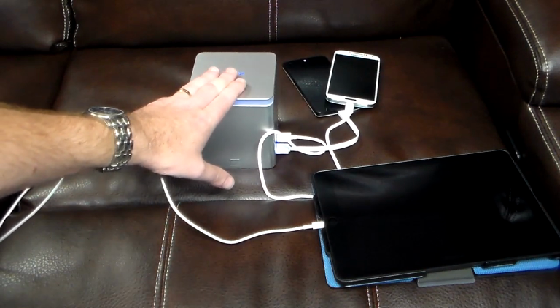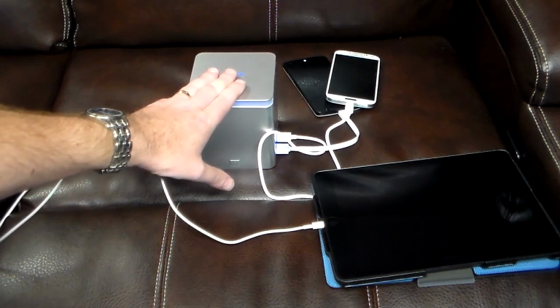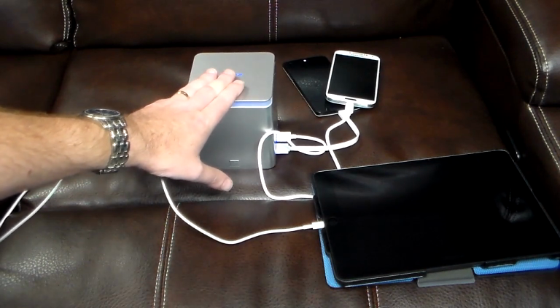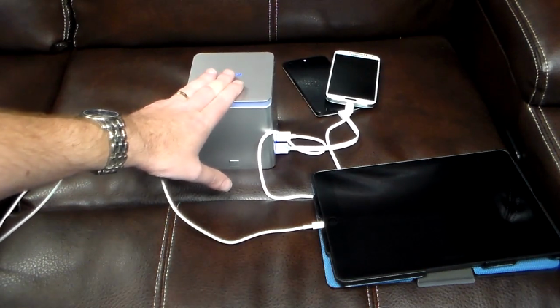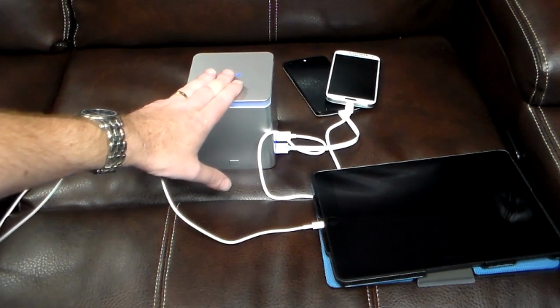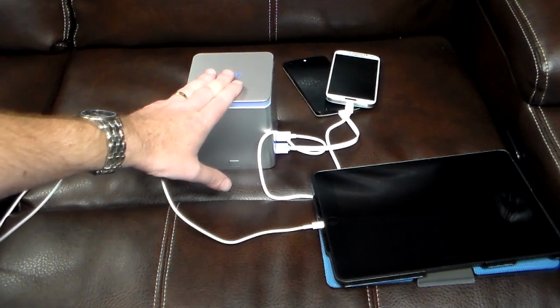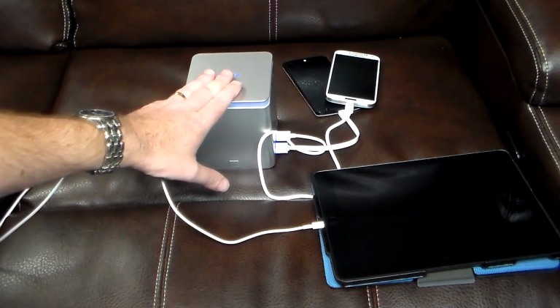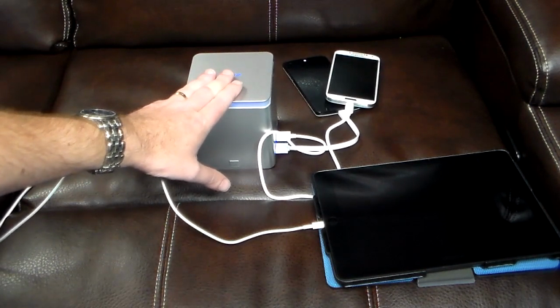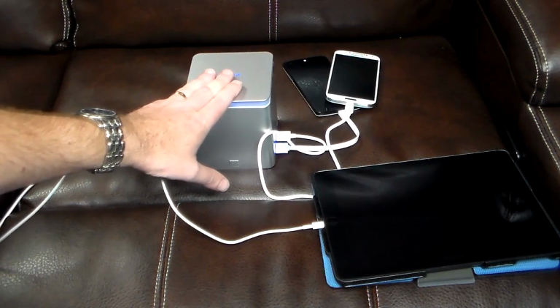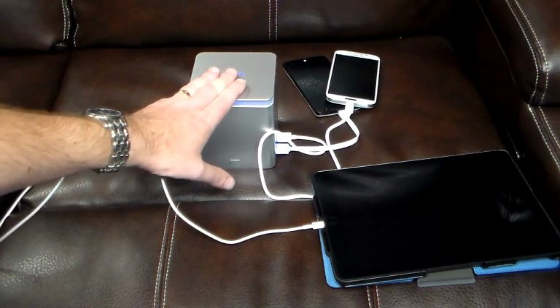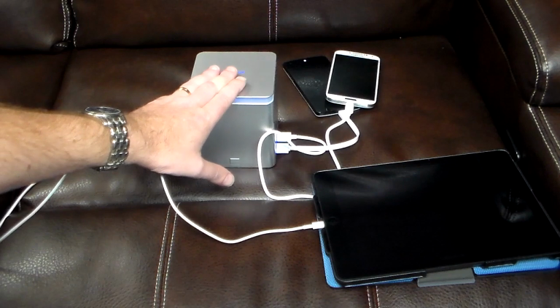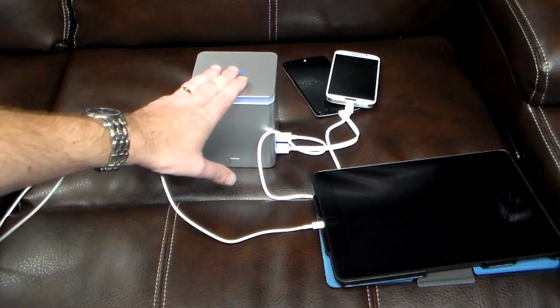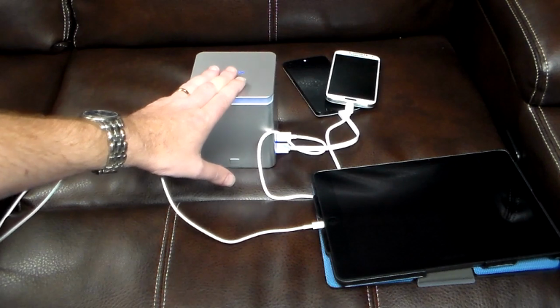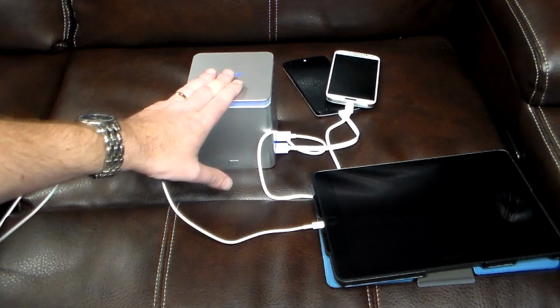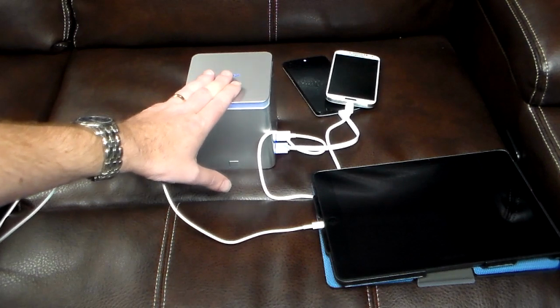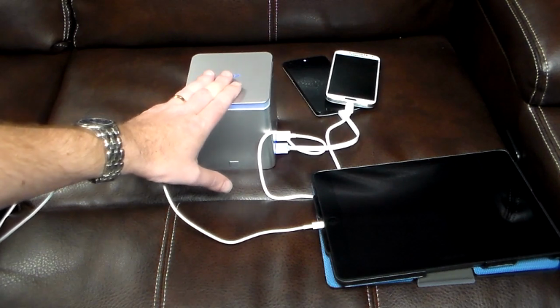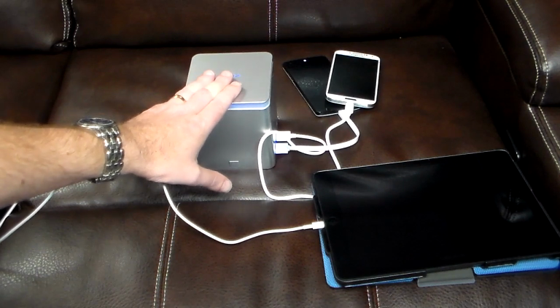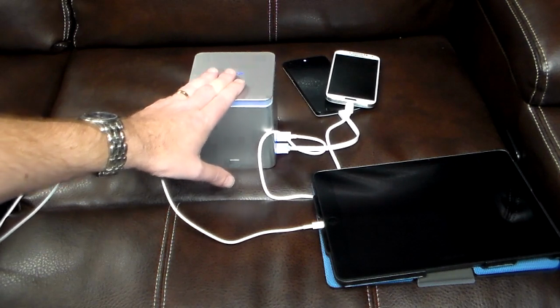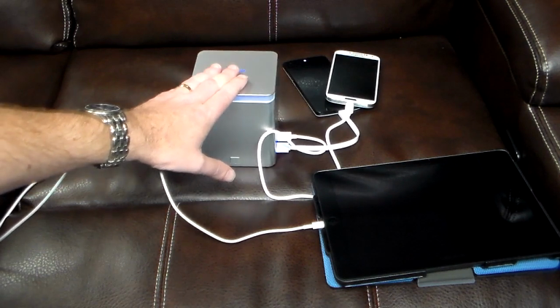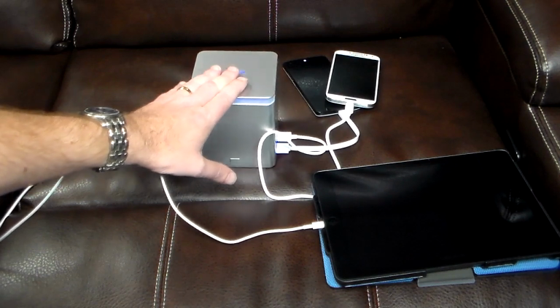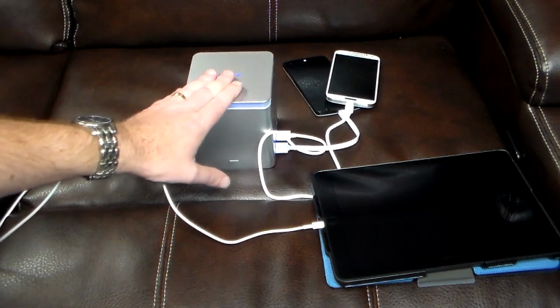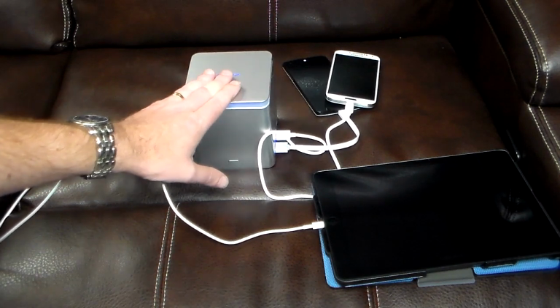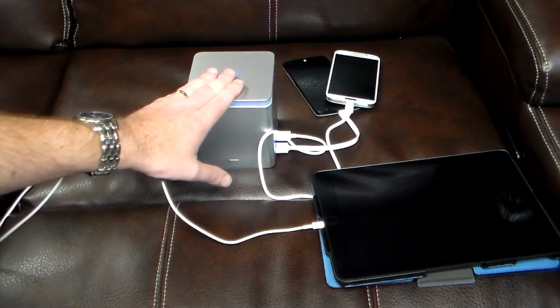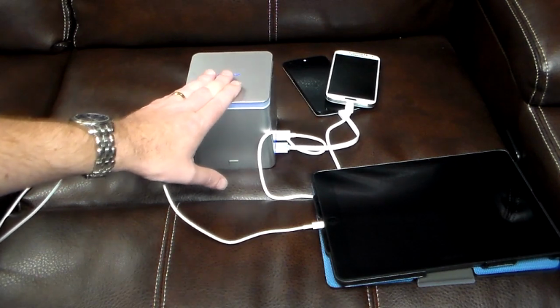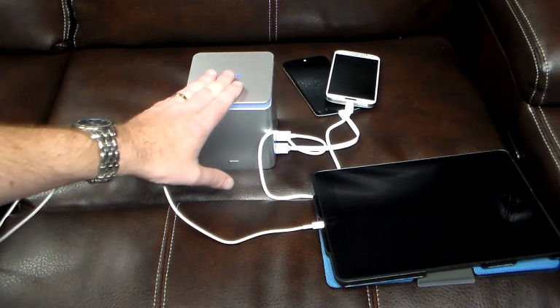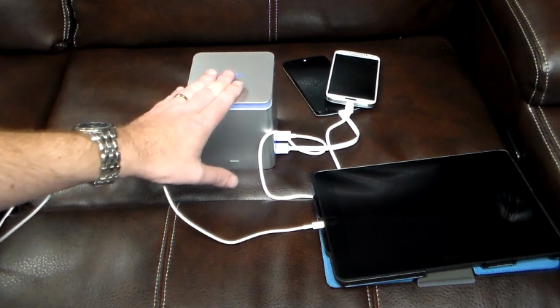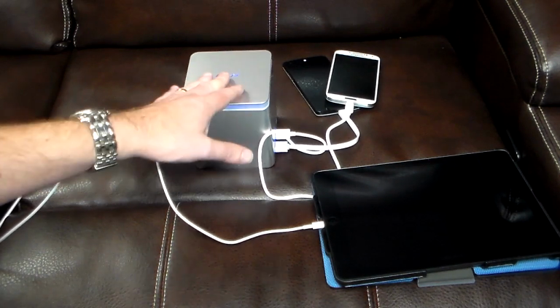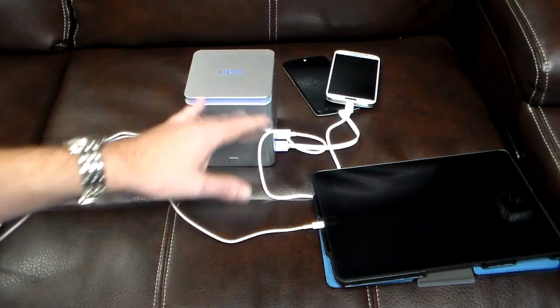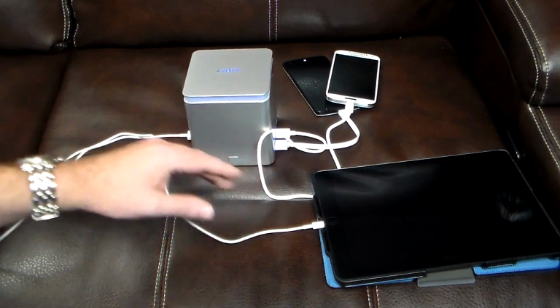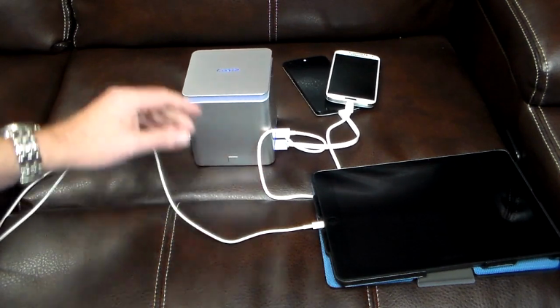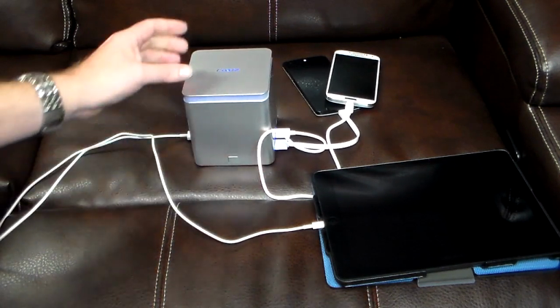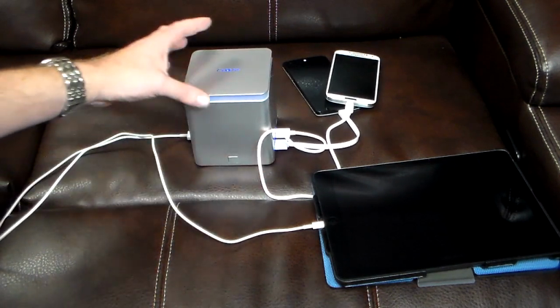It will fully charge these up to 100% — I guarantee it. This has got 41,600 milliamps in it. I don't know if that's a gigawatt but I'm sure it's going to power your flux capacitor in some good manner.